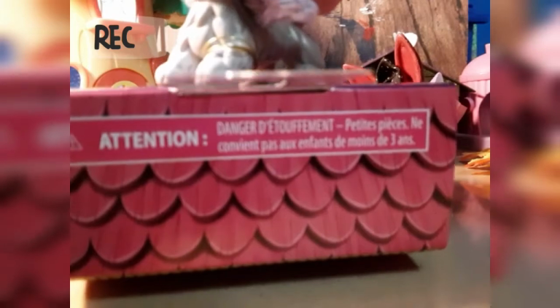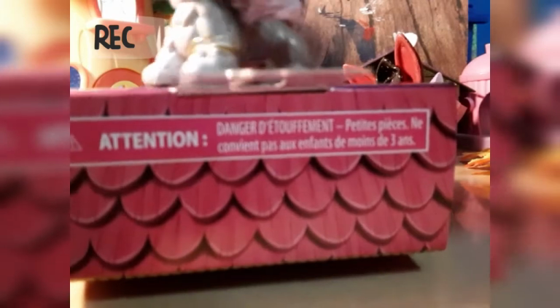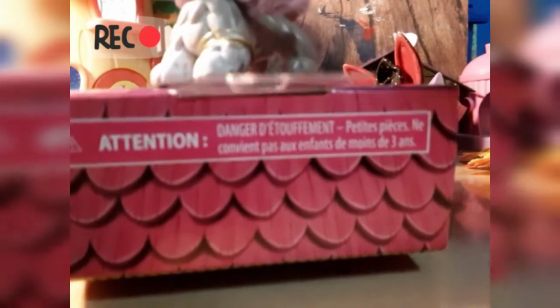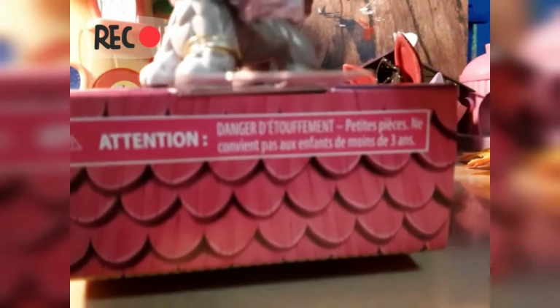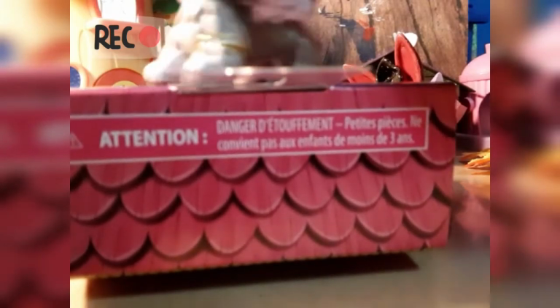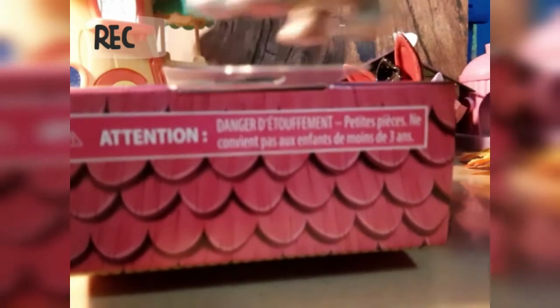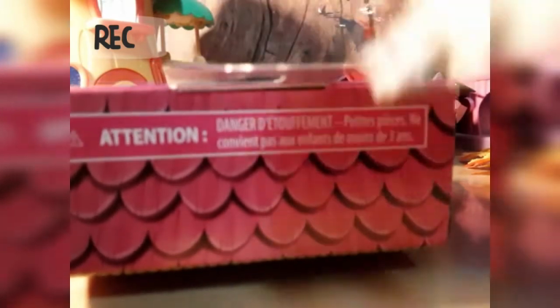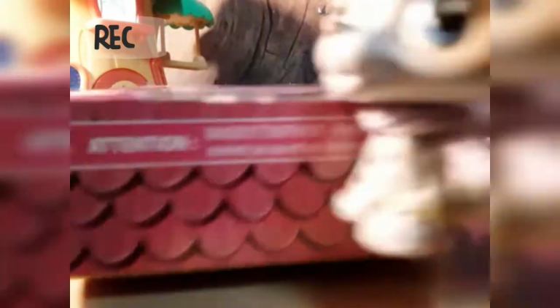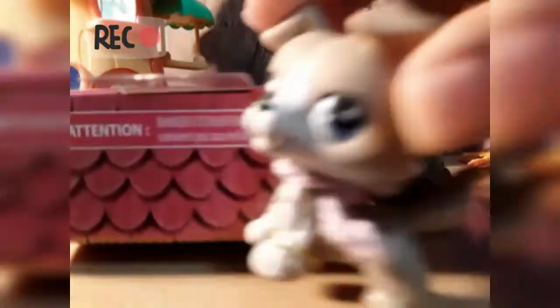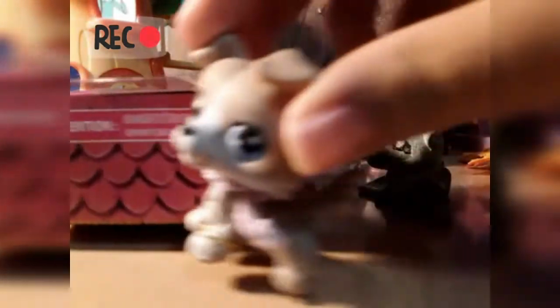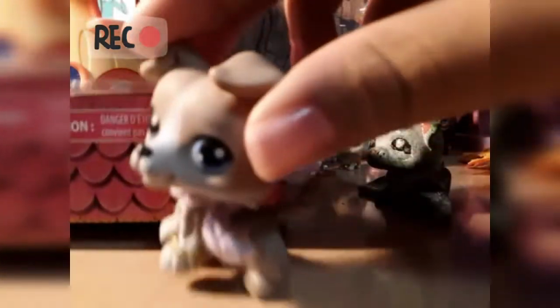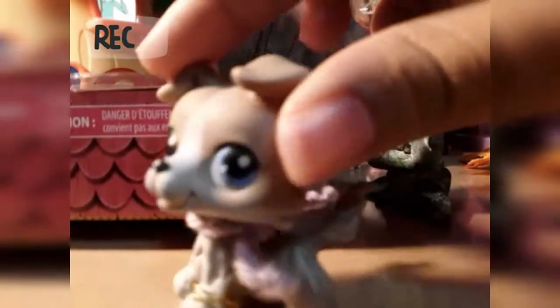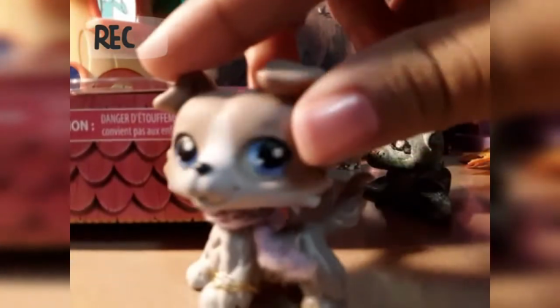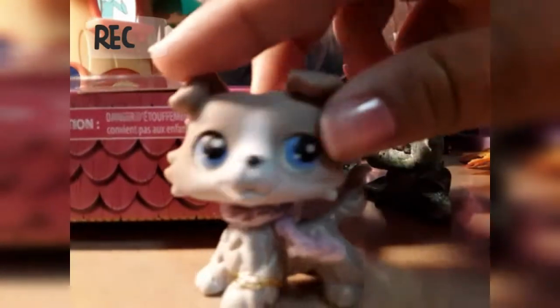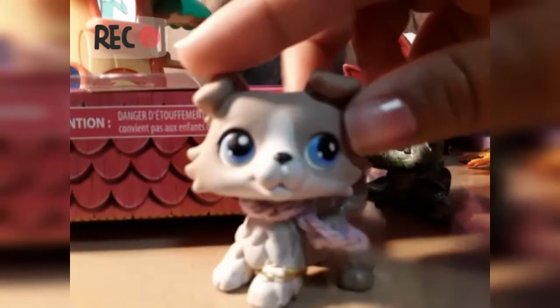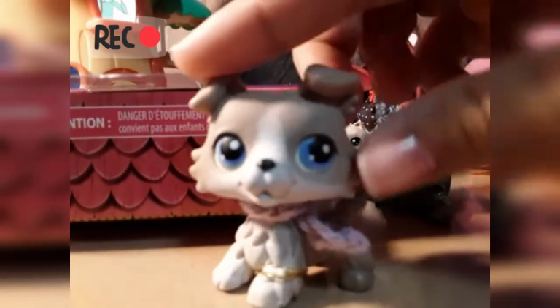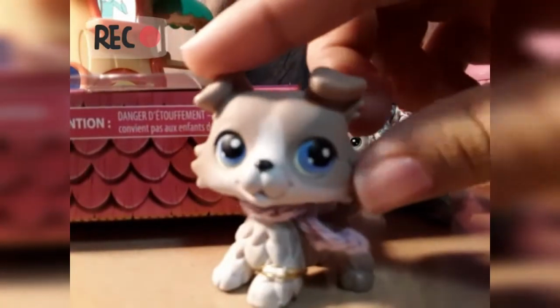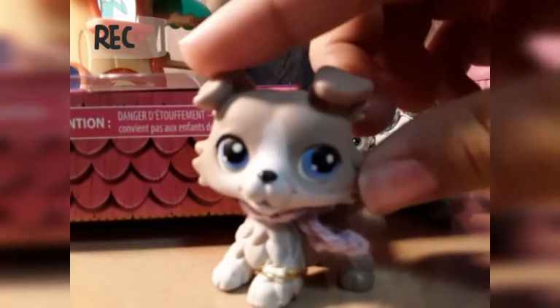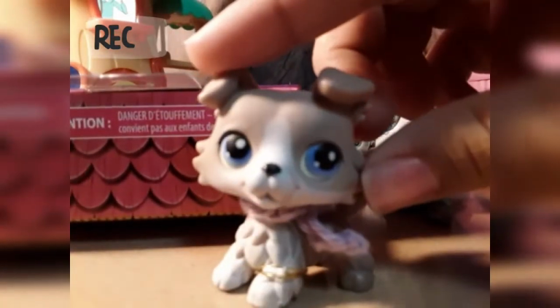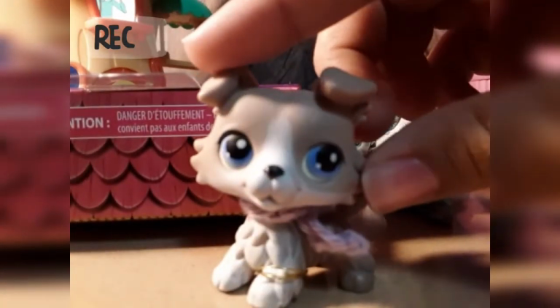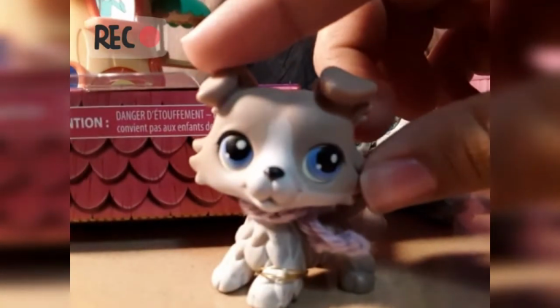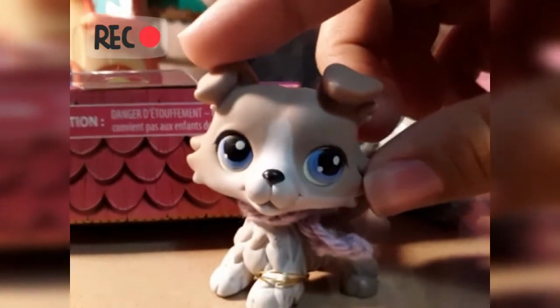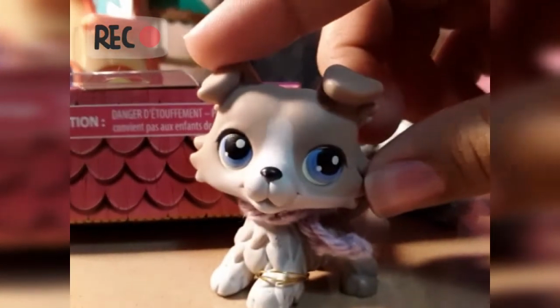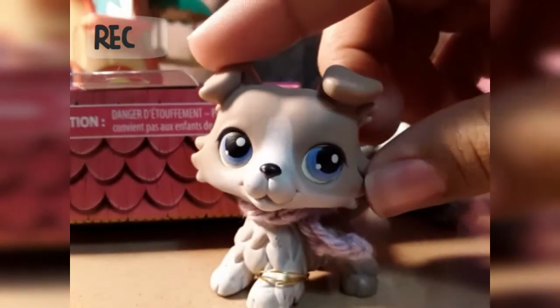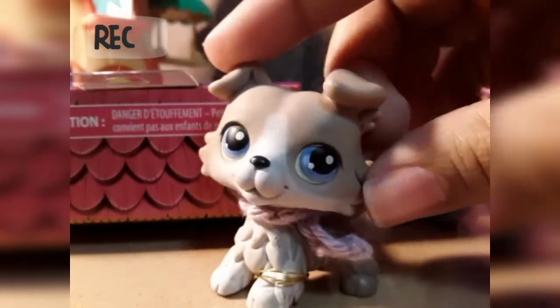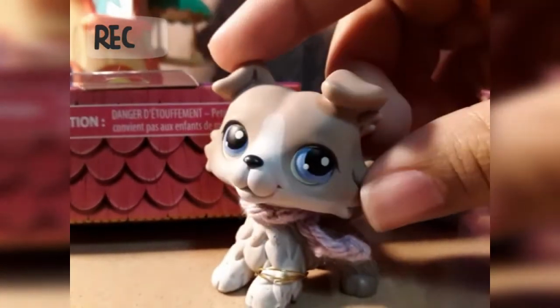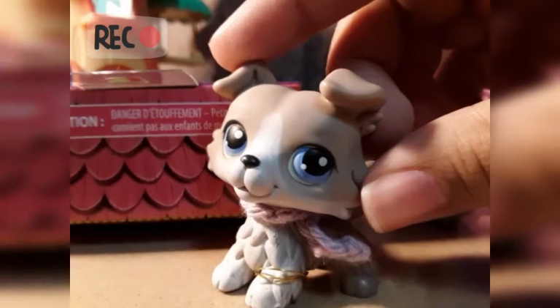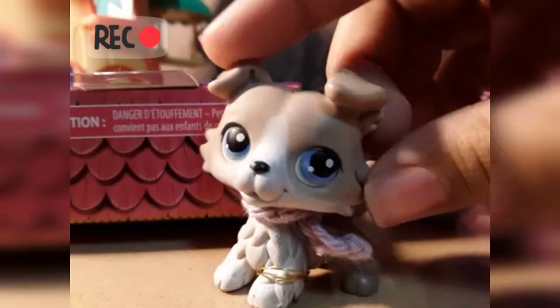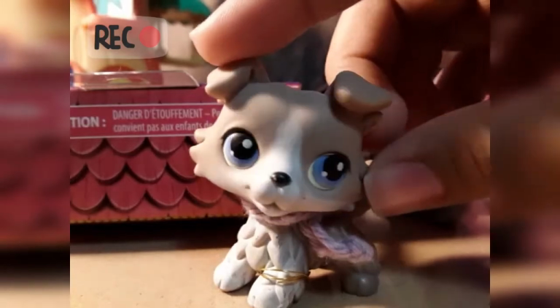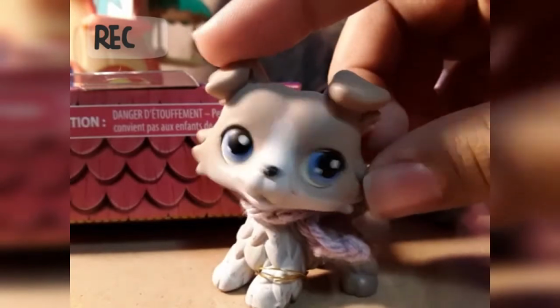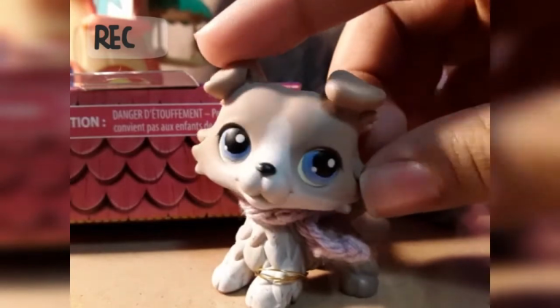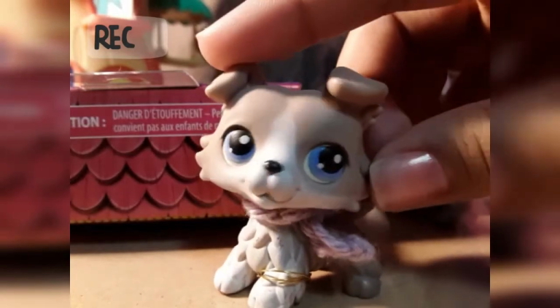I'm out of frame, ain't I? Anyways, I'm going to be opening that. Let's get to opening.